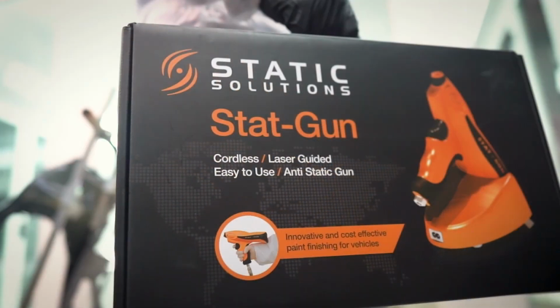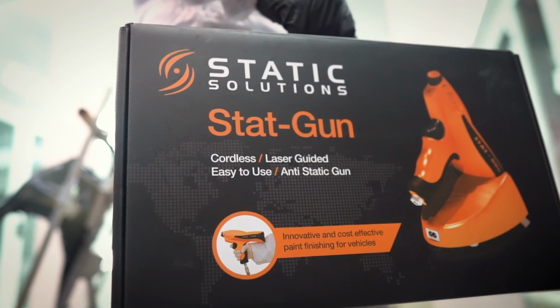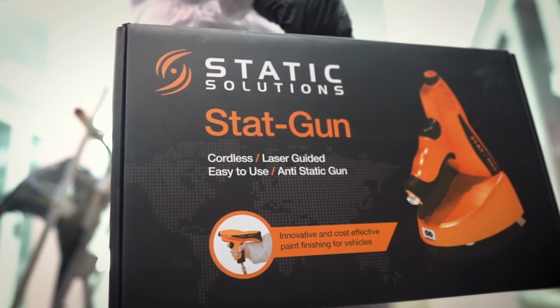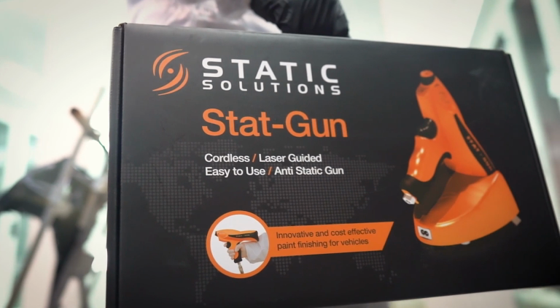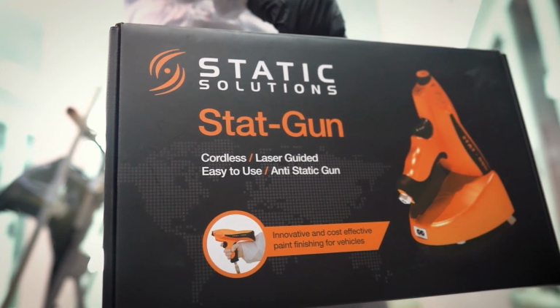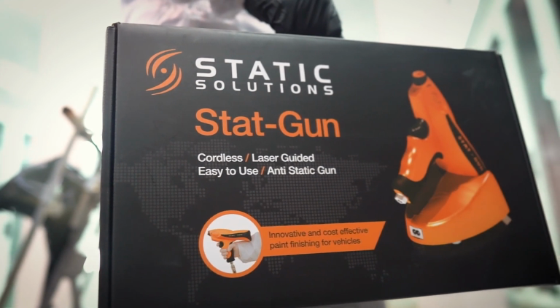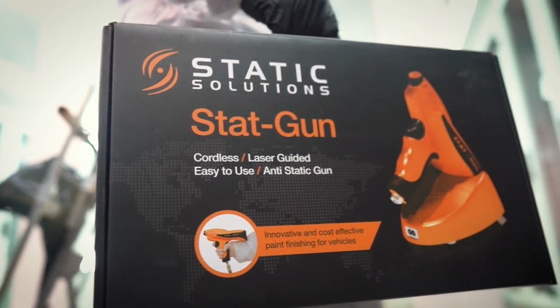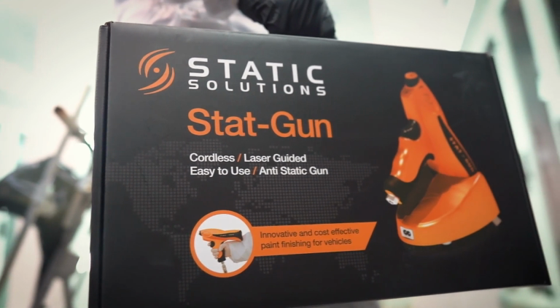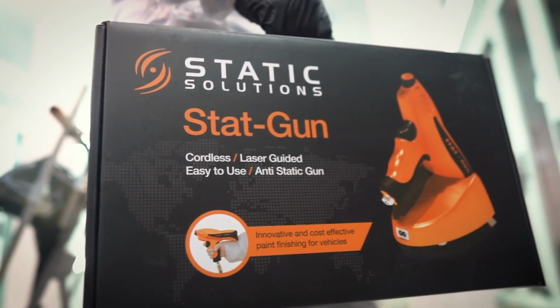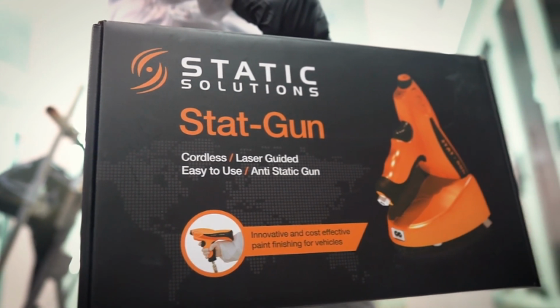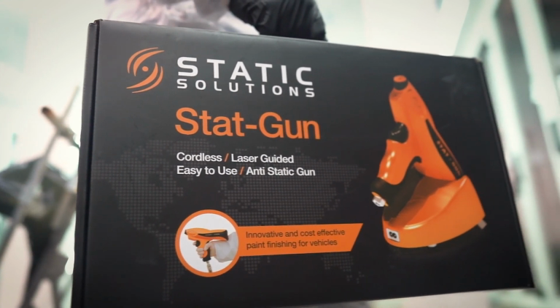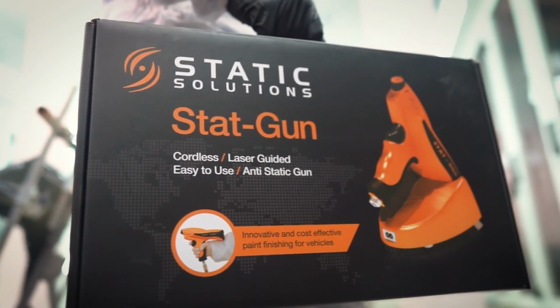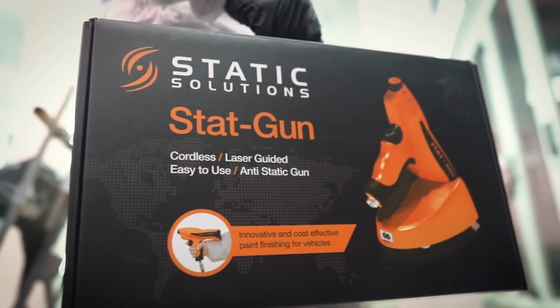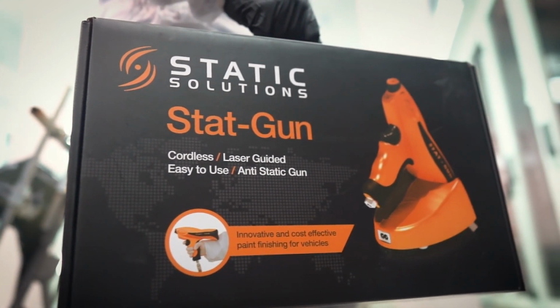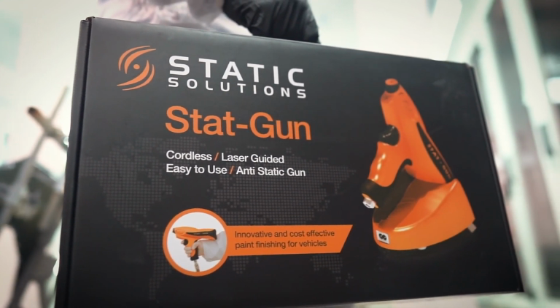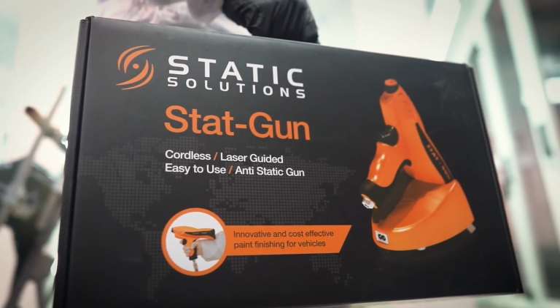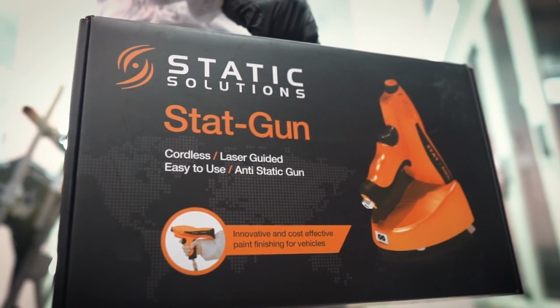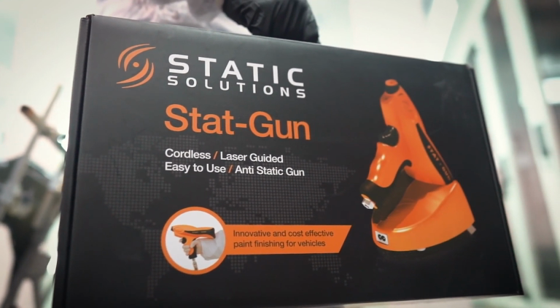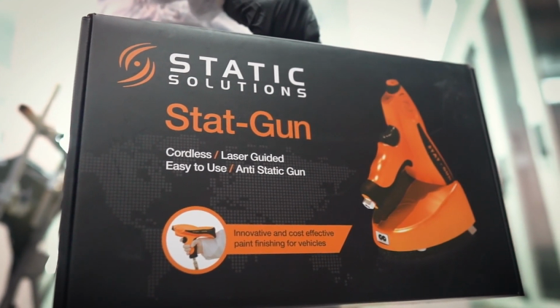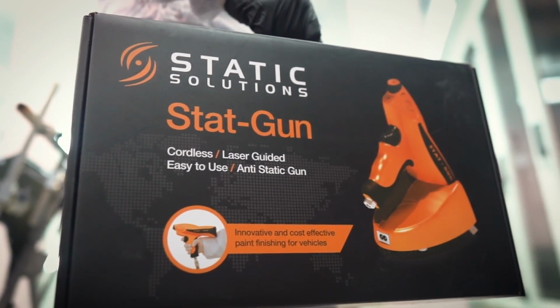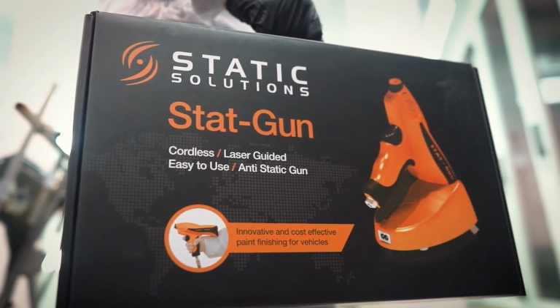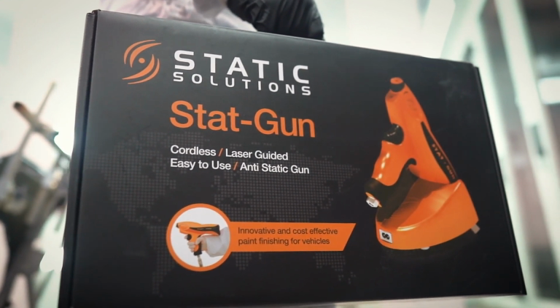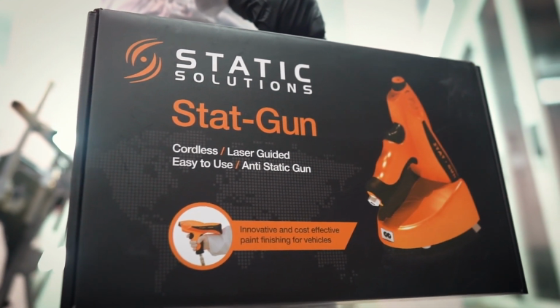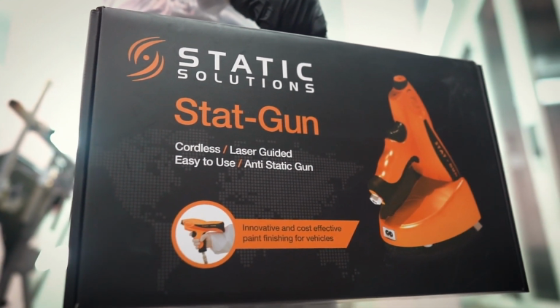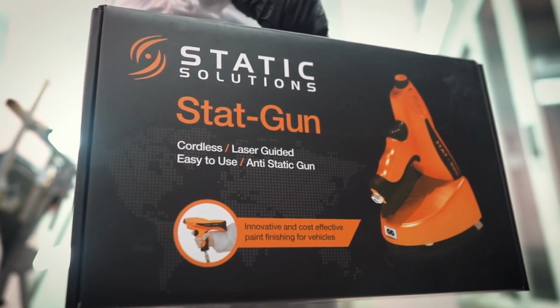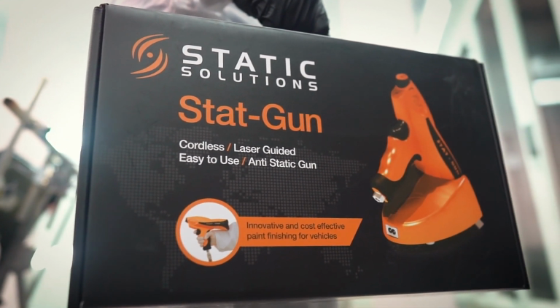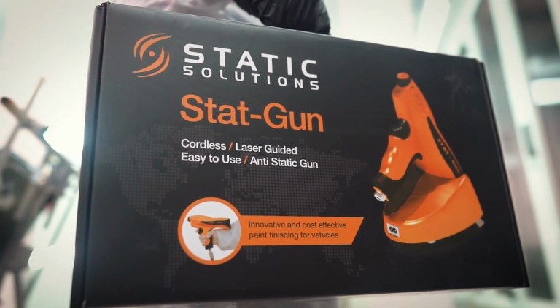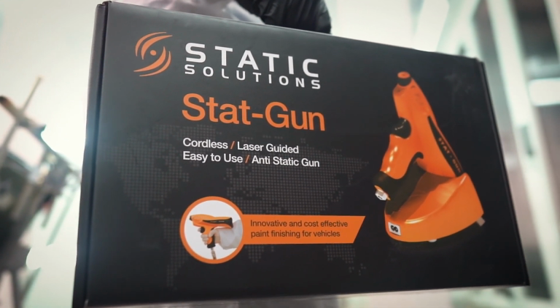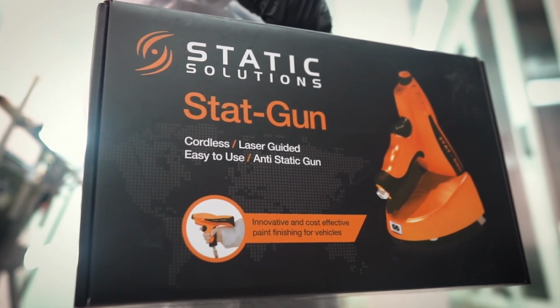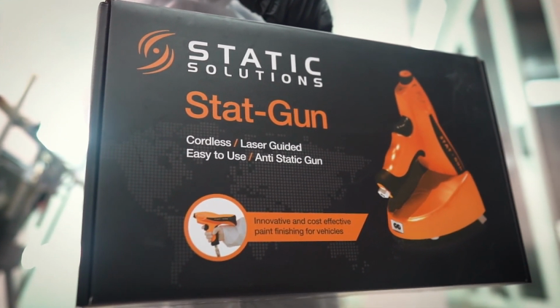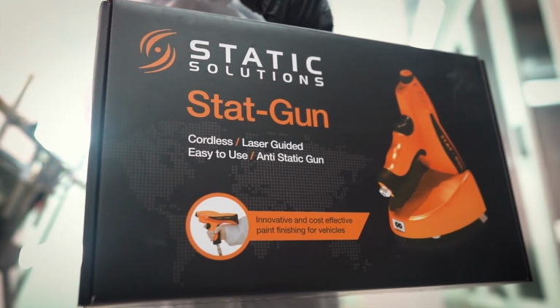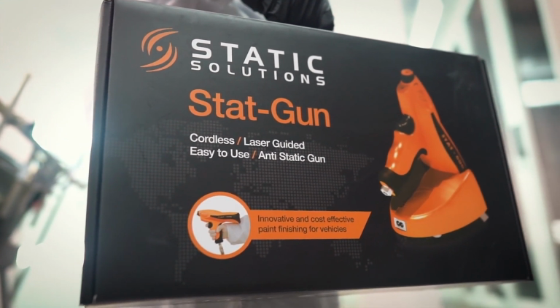Congratulations on your new purchase! The STATGUN will transform your approach to refinishing.